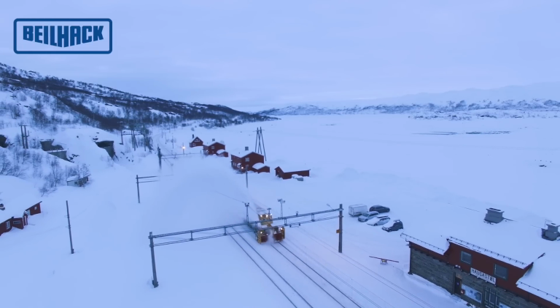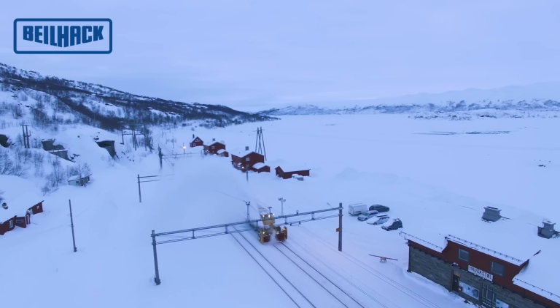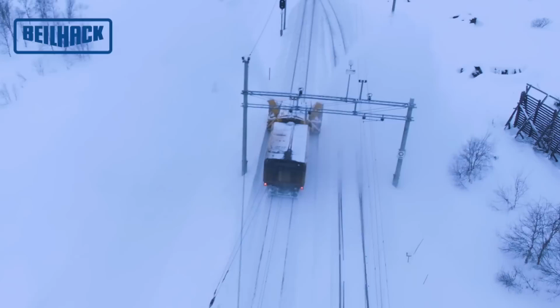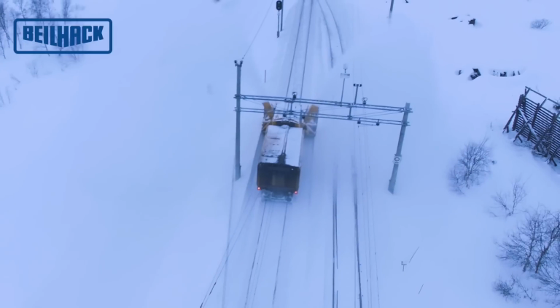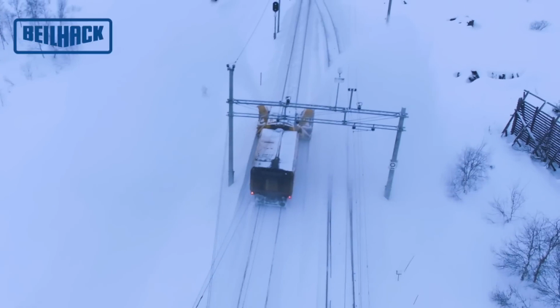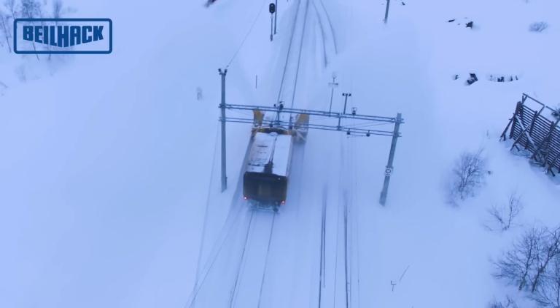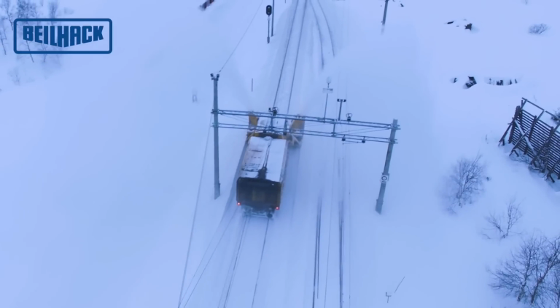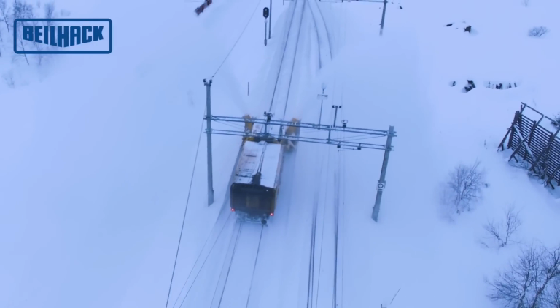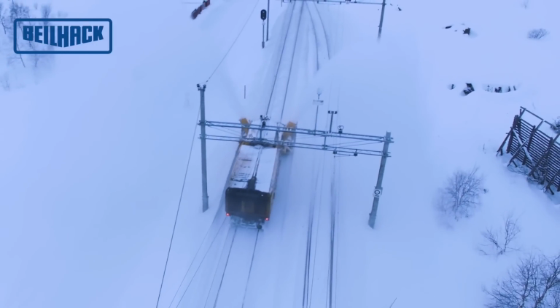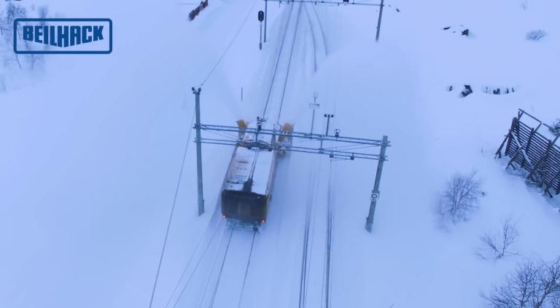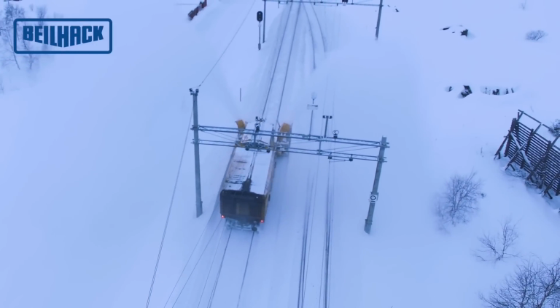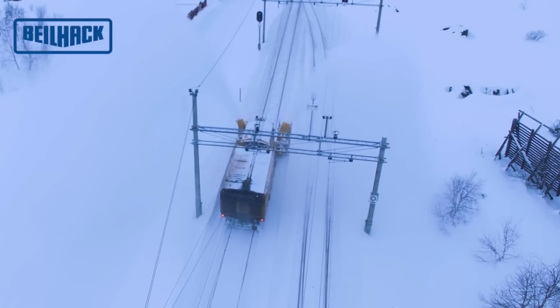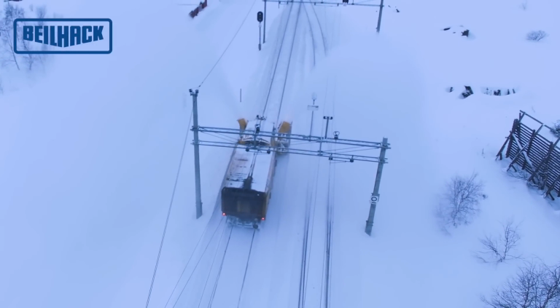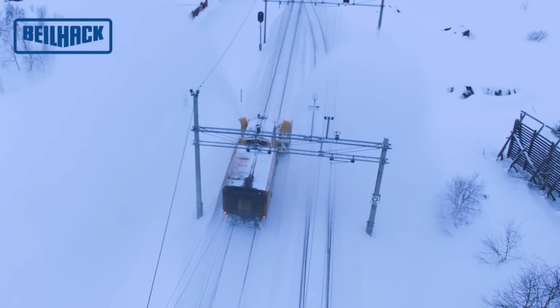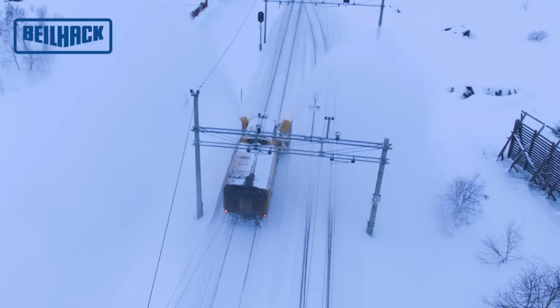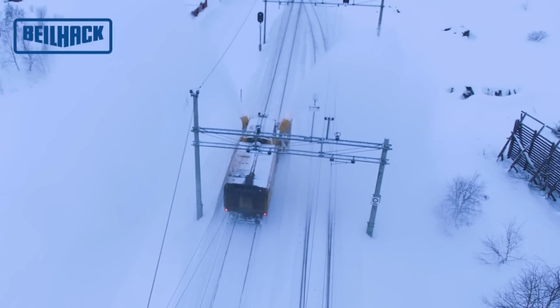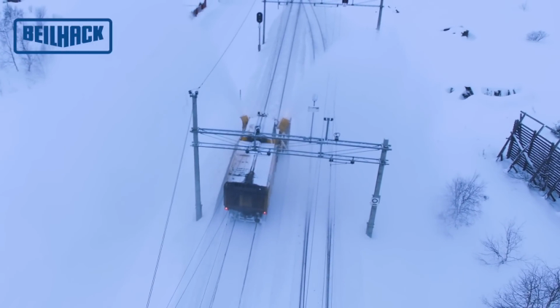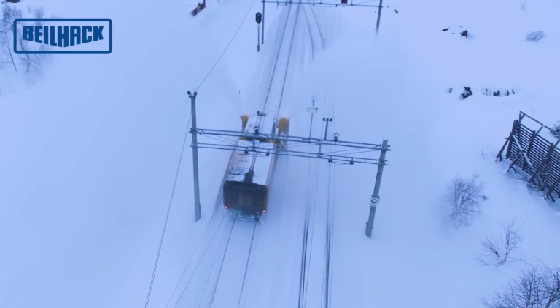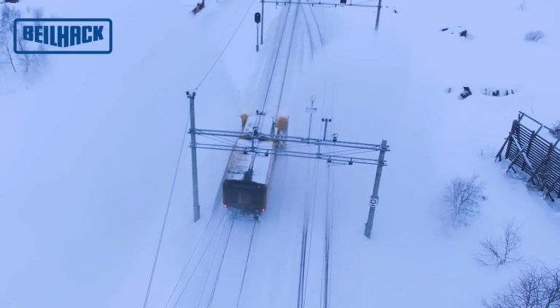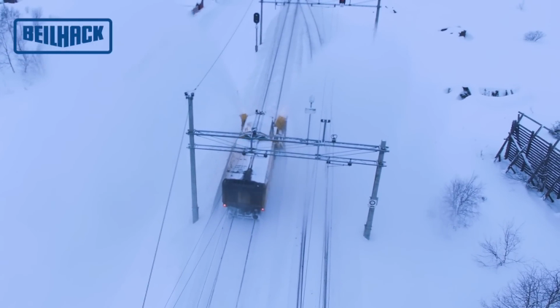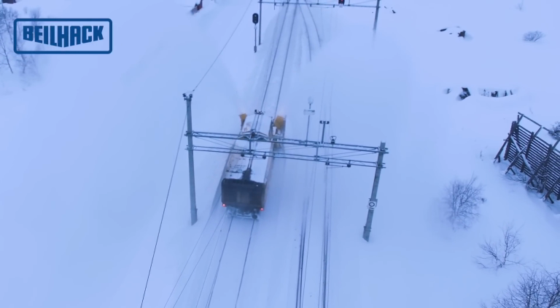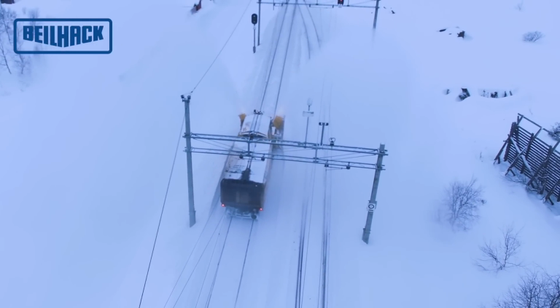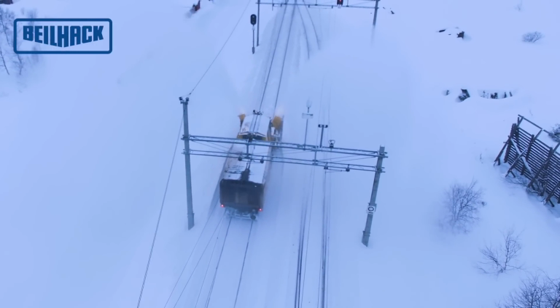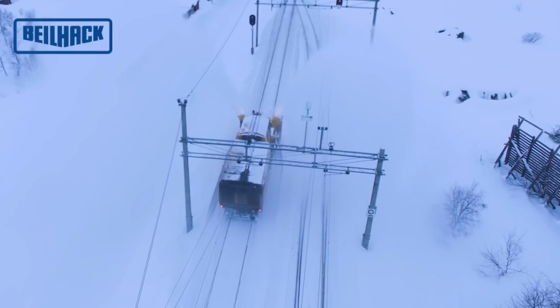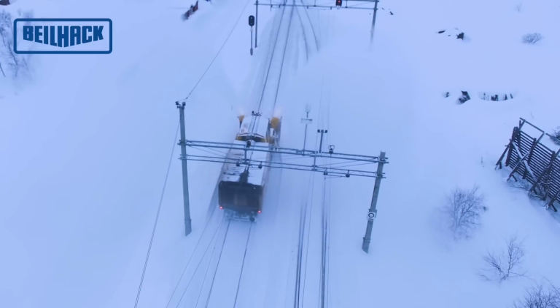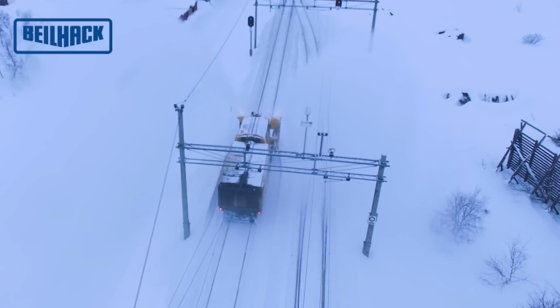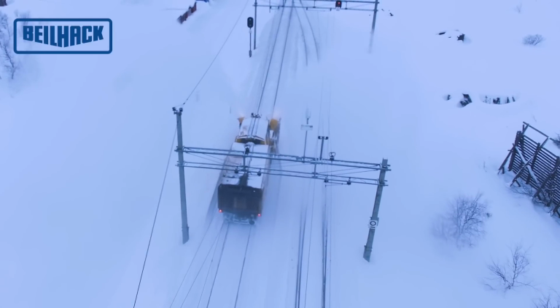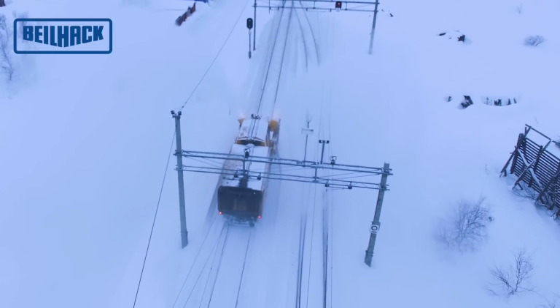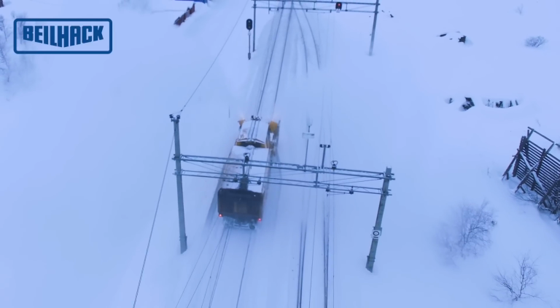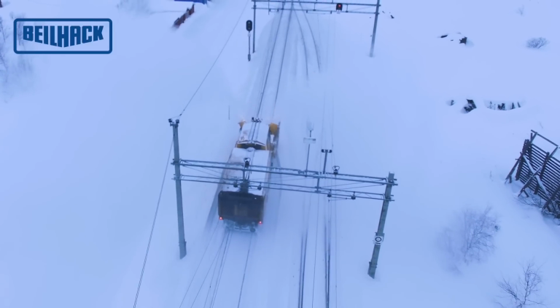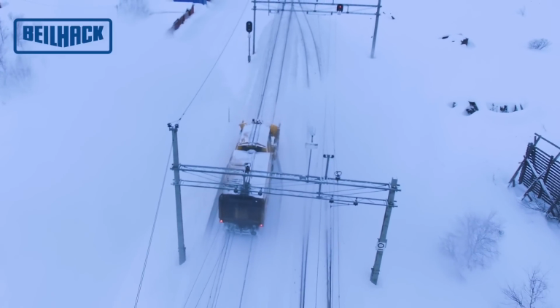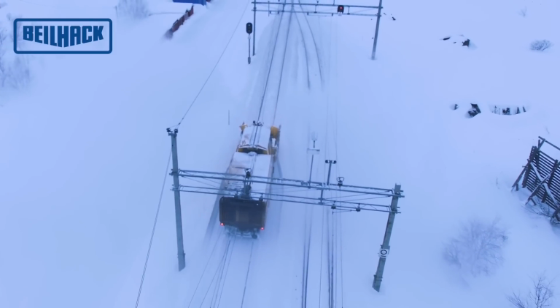On the other hand, both snow blower head halves can be operated with only one blower engine if very low power is required.